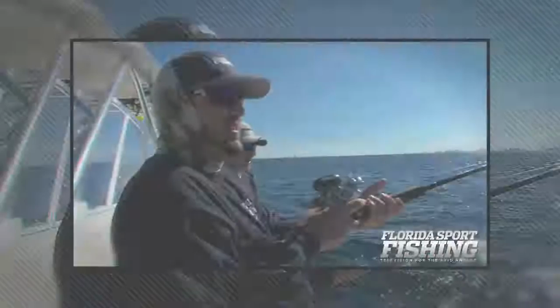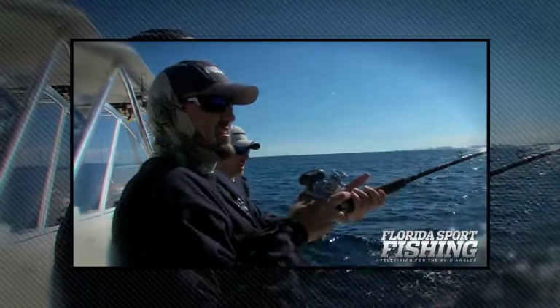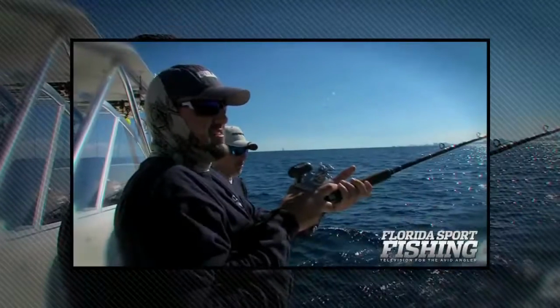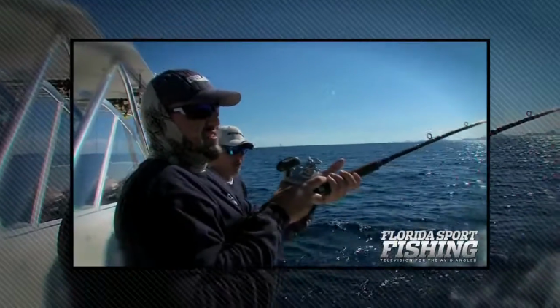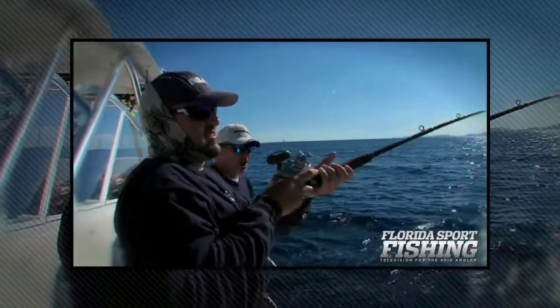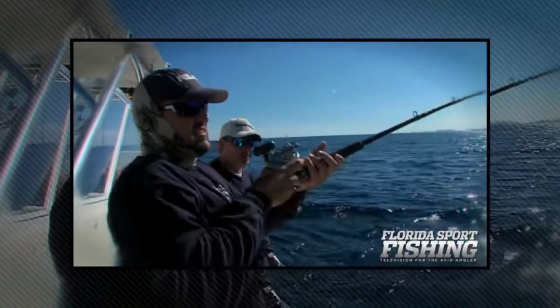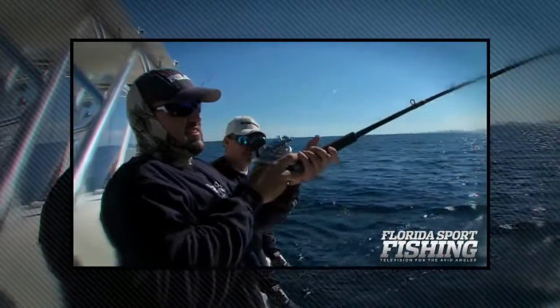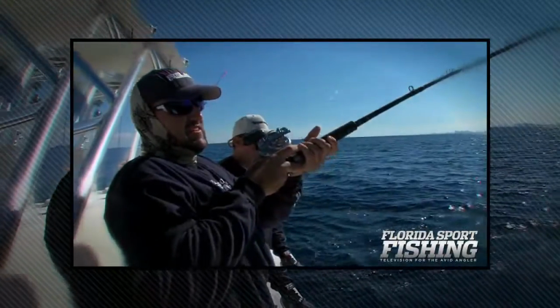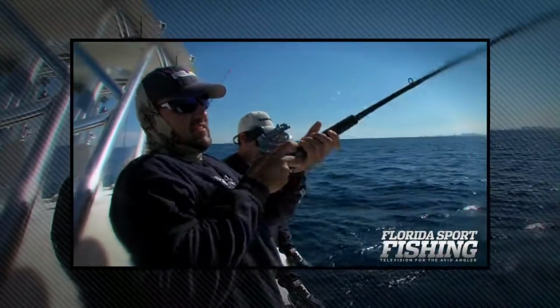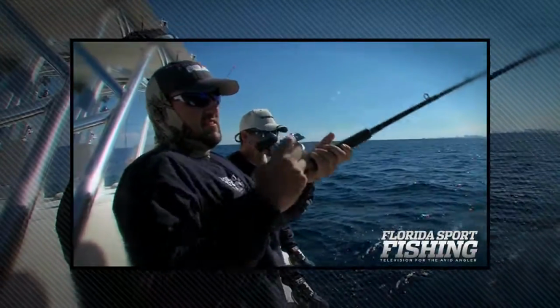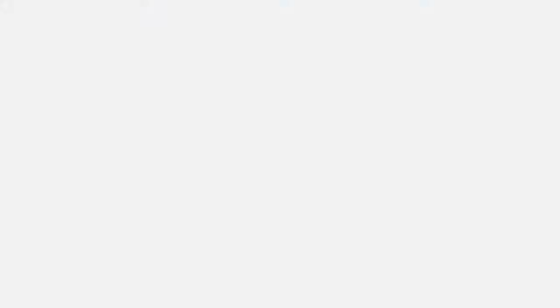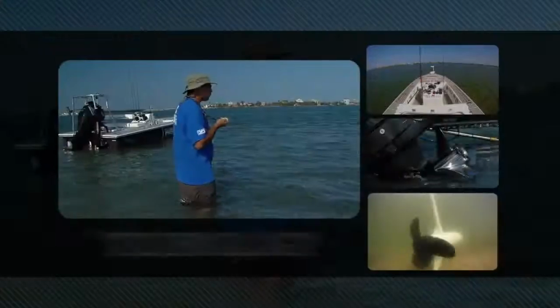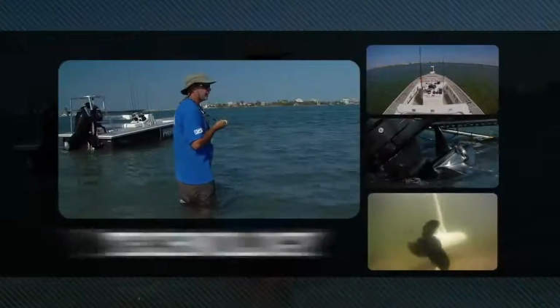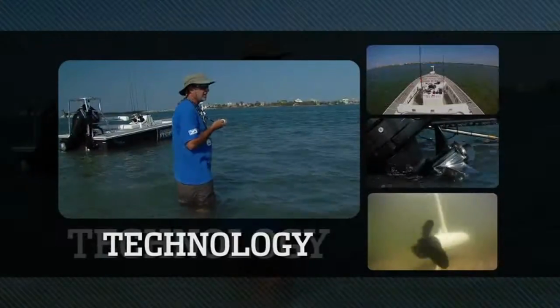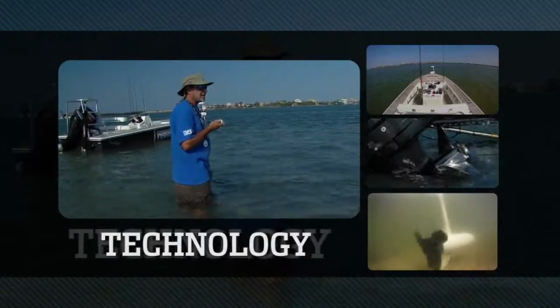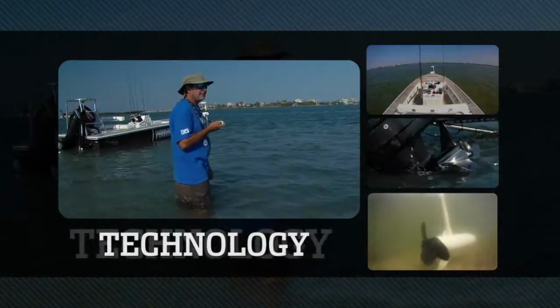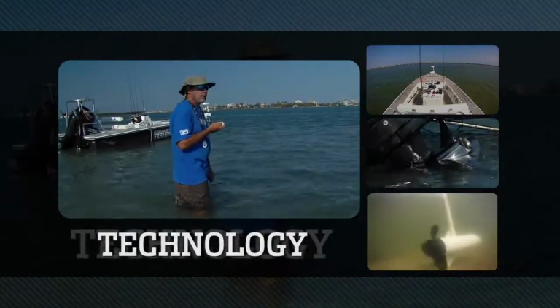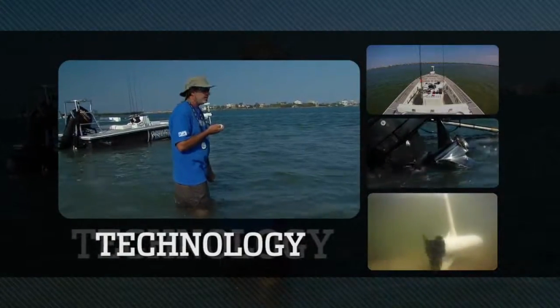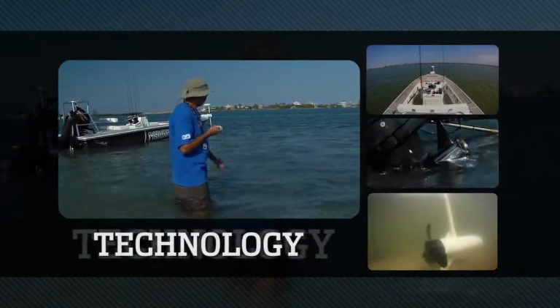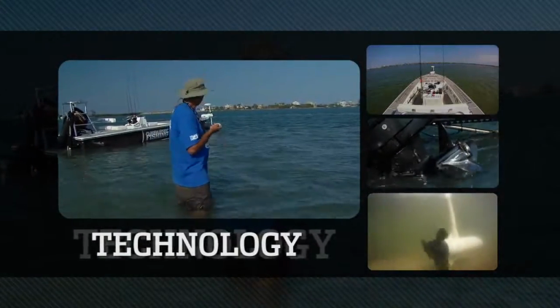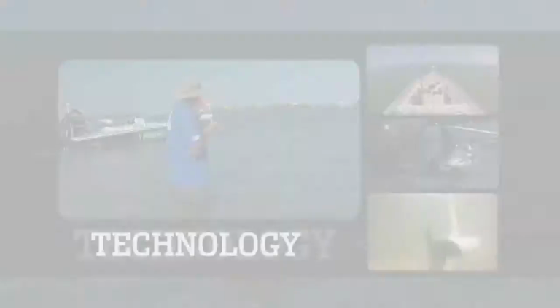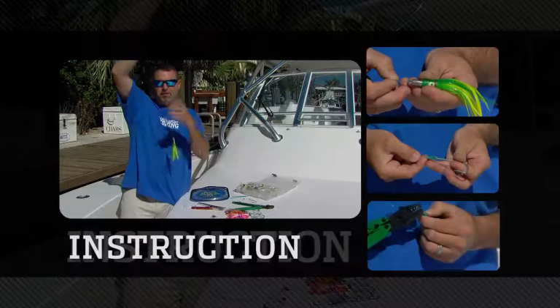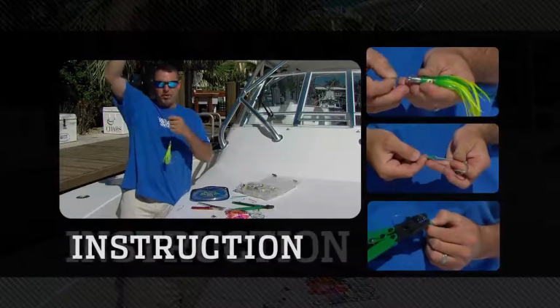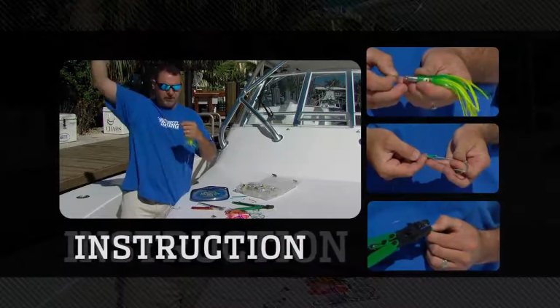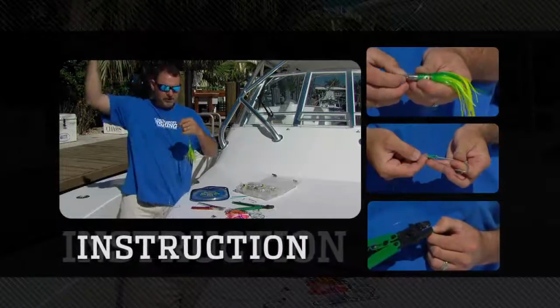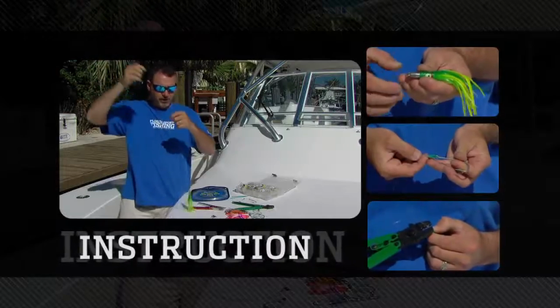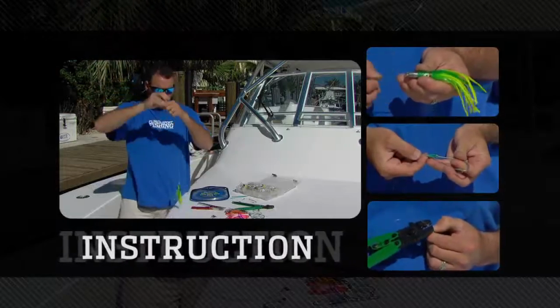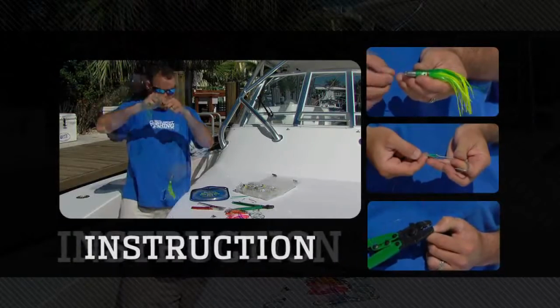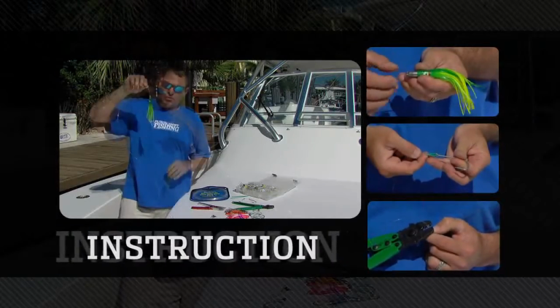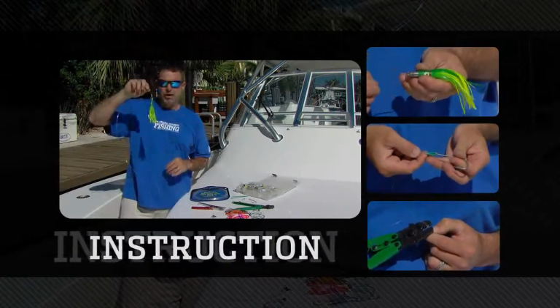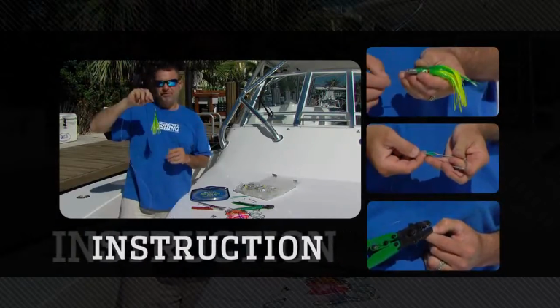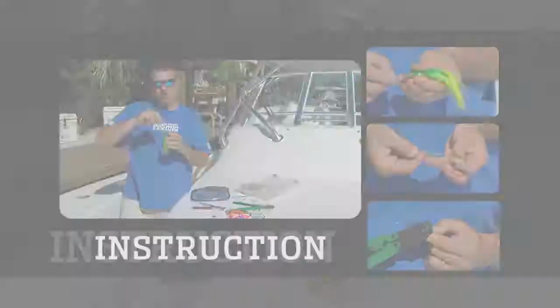What an absolutely awesome experience. We've got a perfectly rigged lure. We're going fishing.